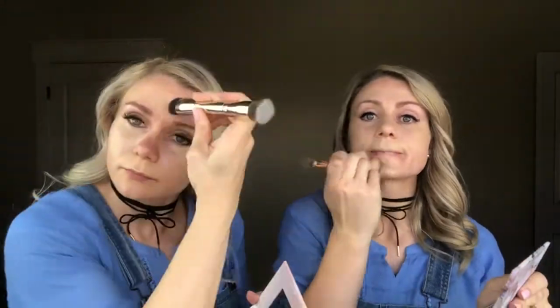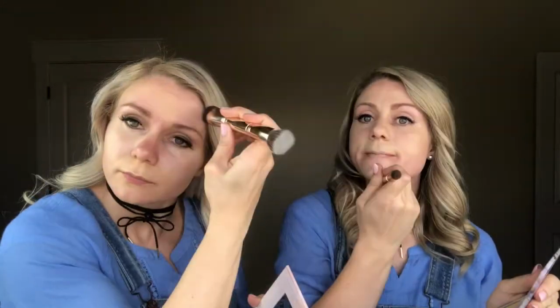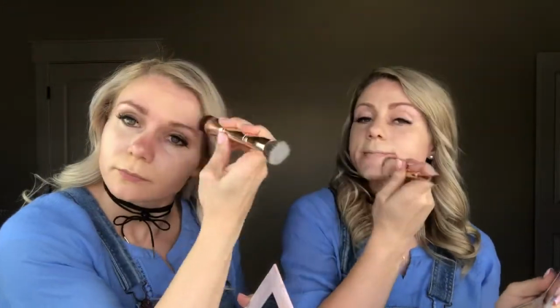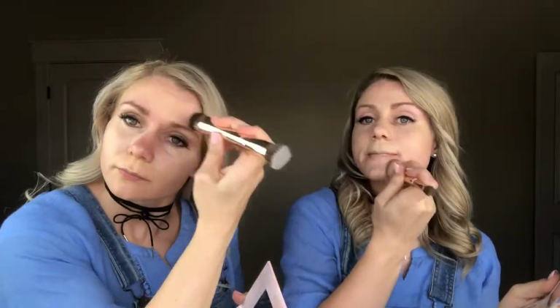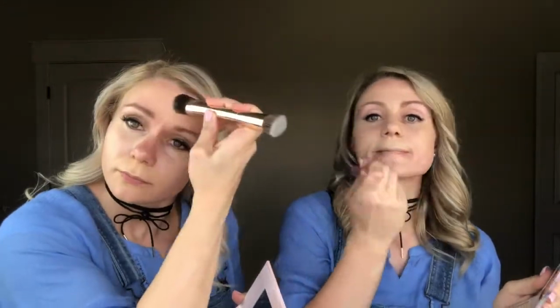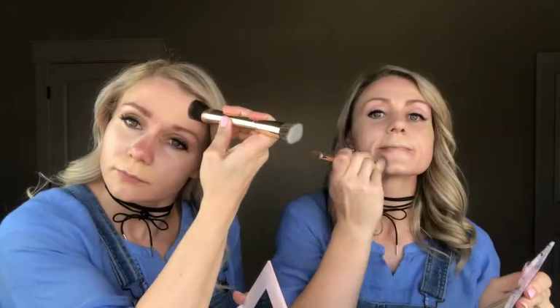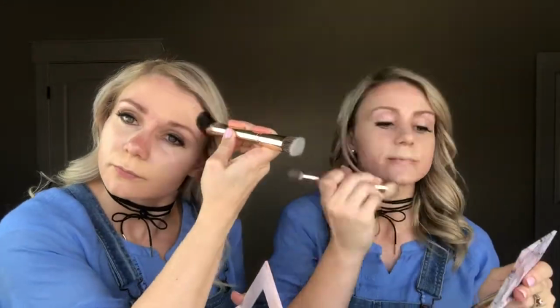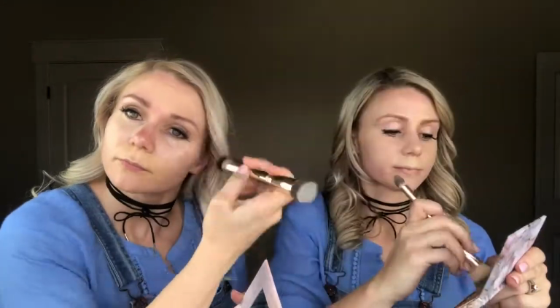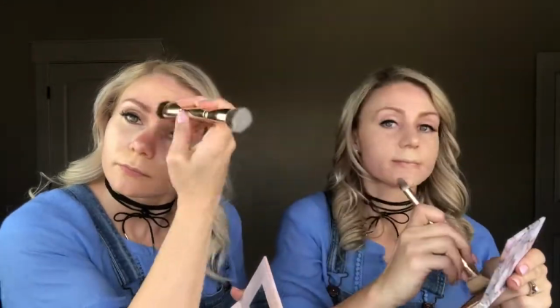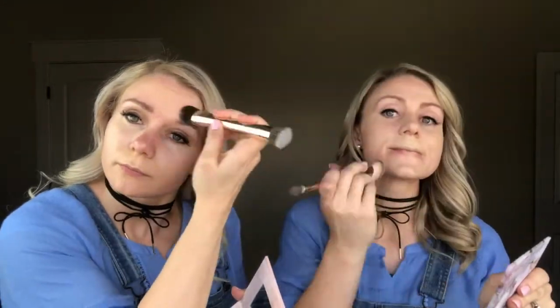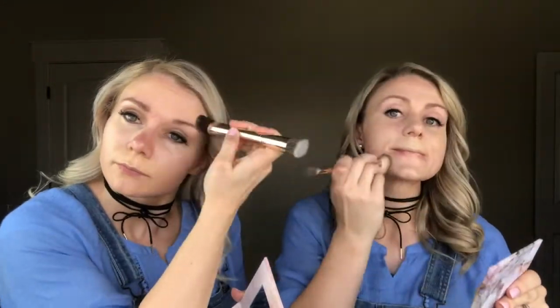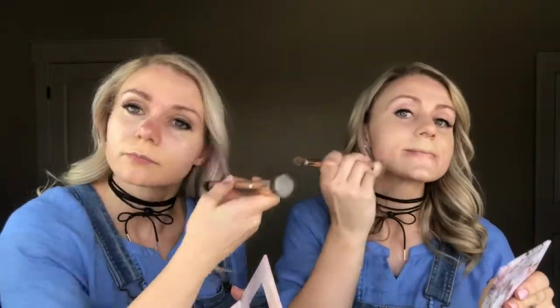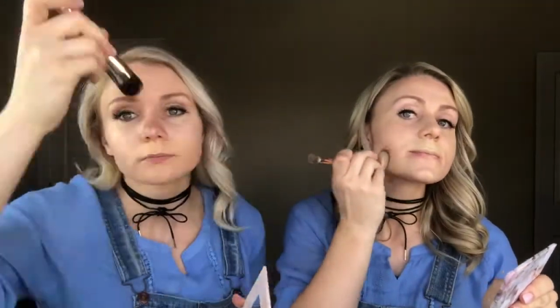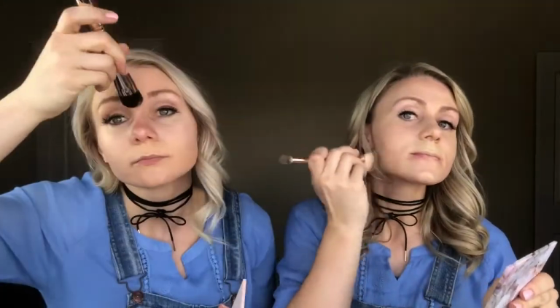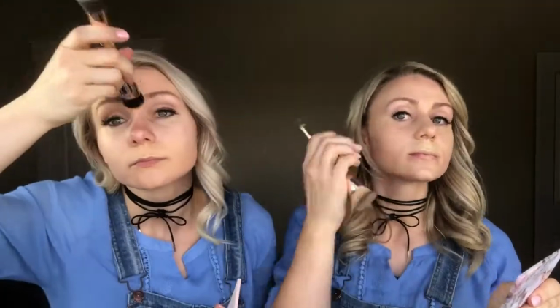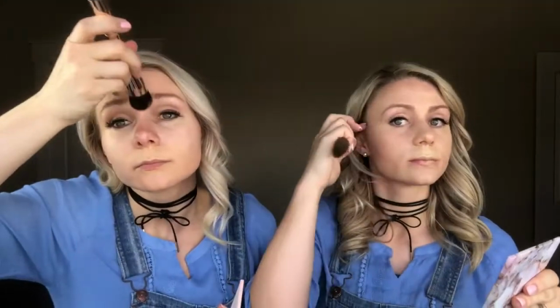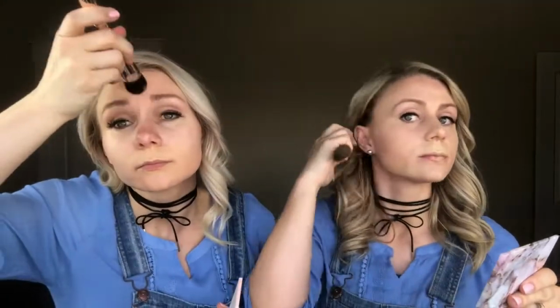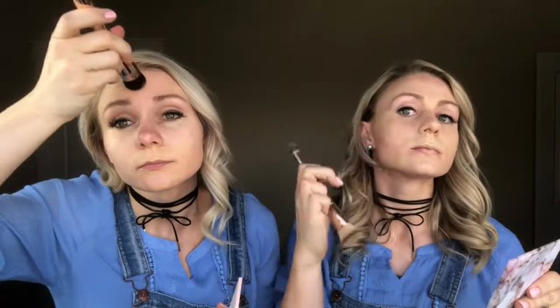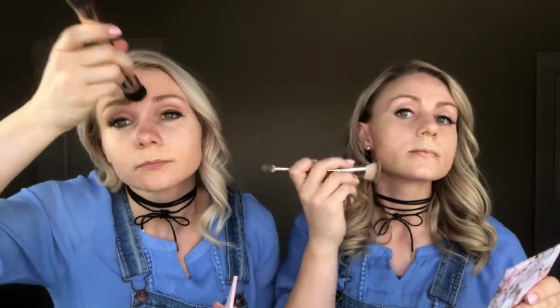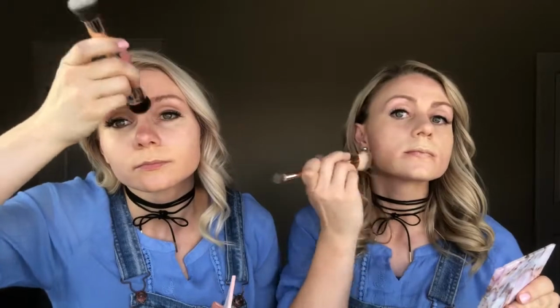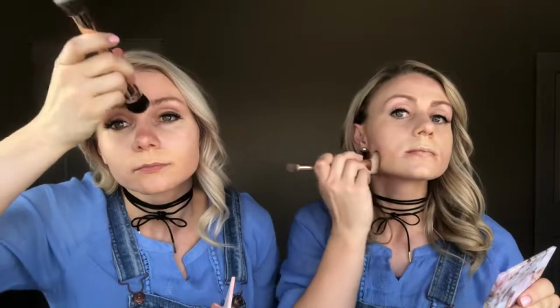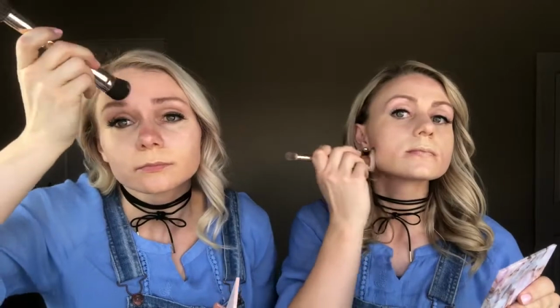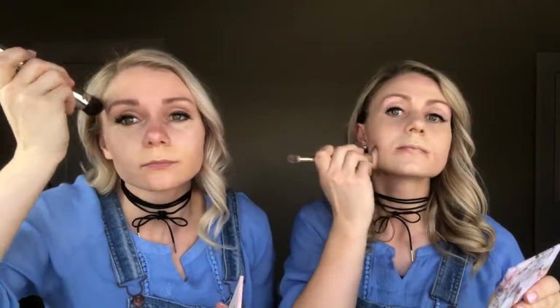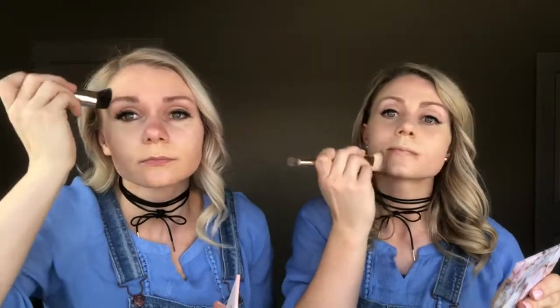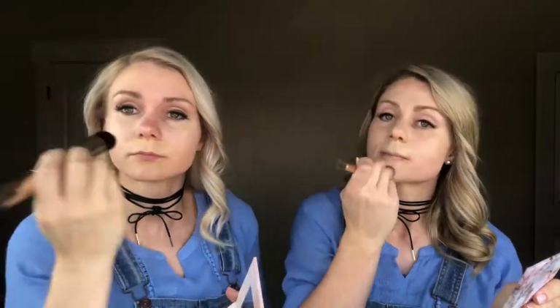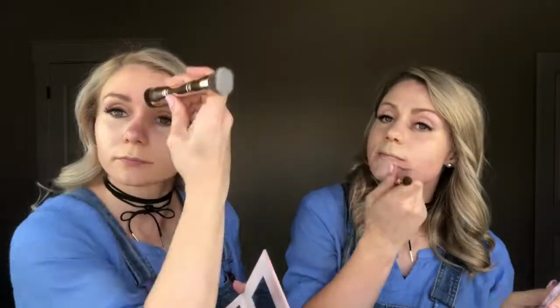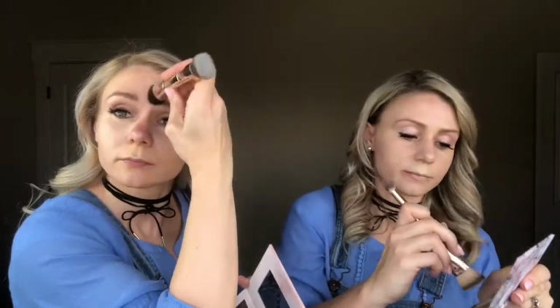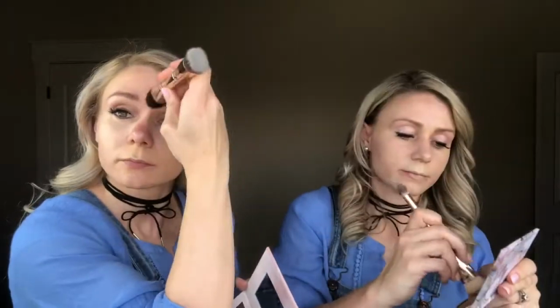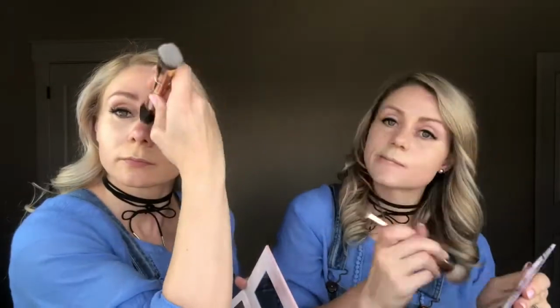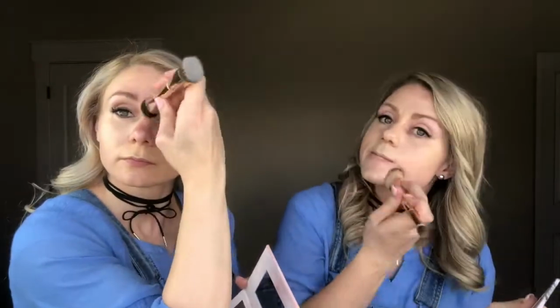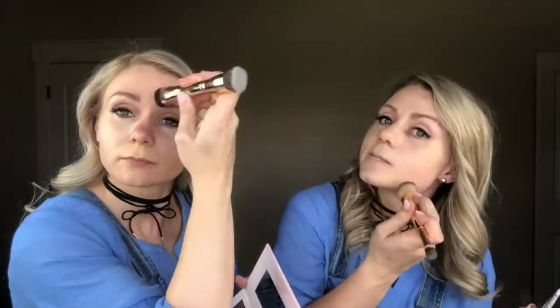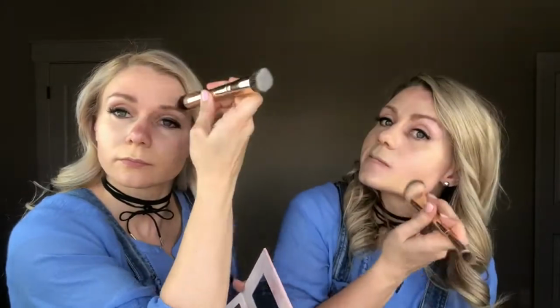When we go on to the contour color, which will be next, it's everything we want to shadow on our face, which only enhances that light more.